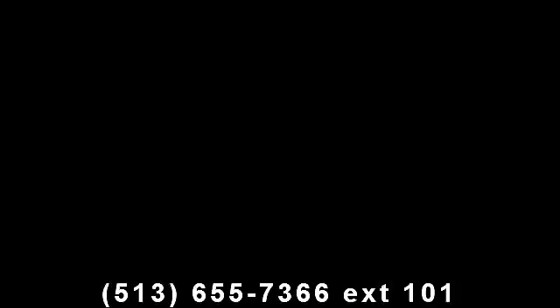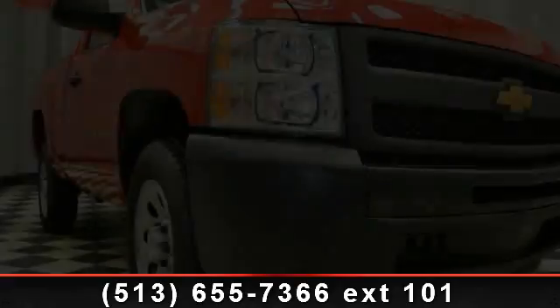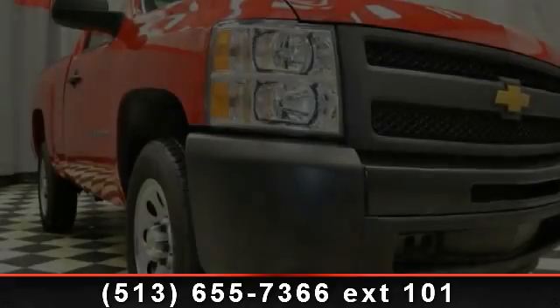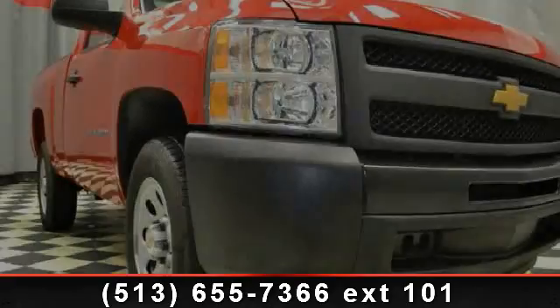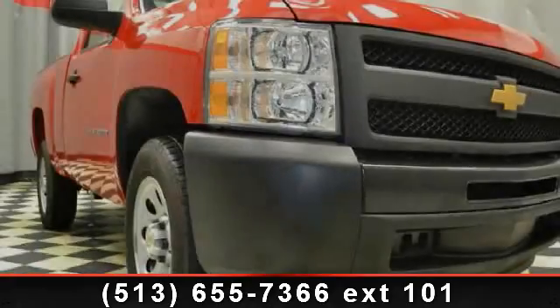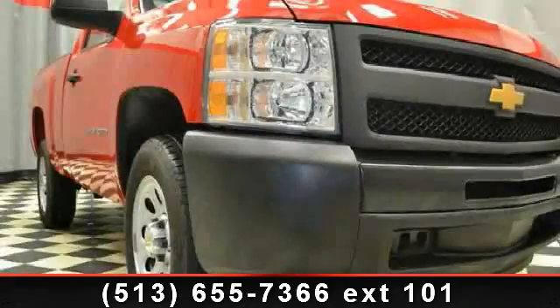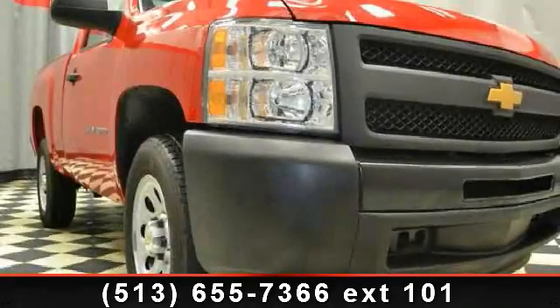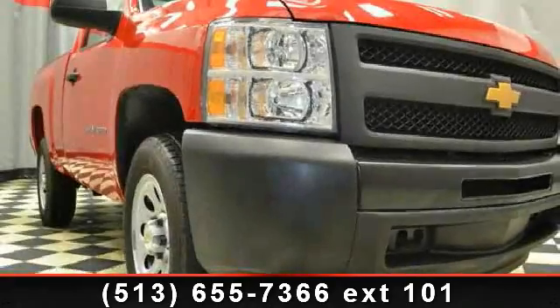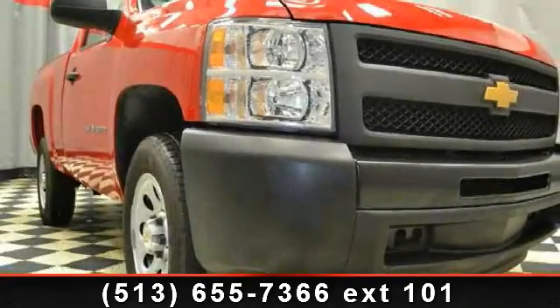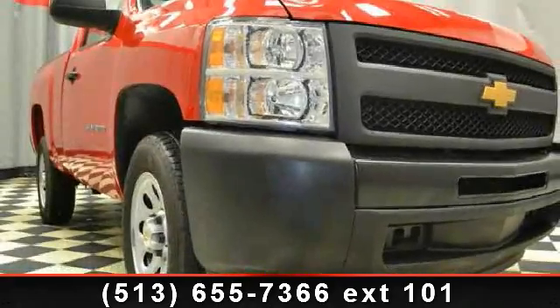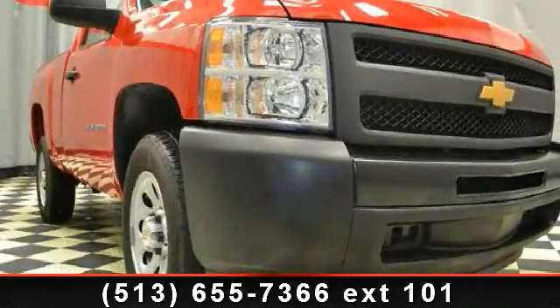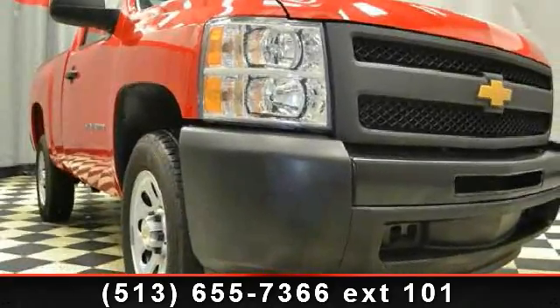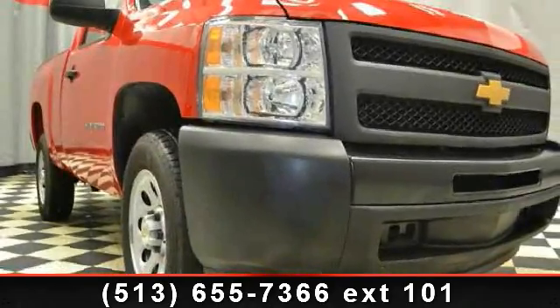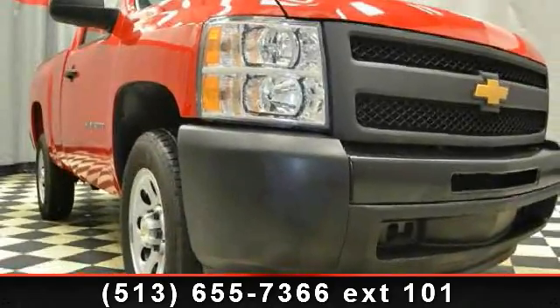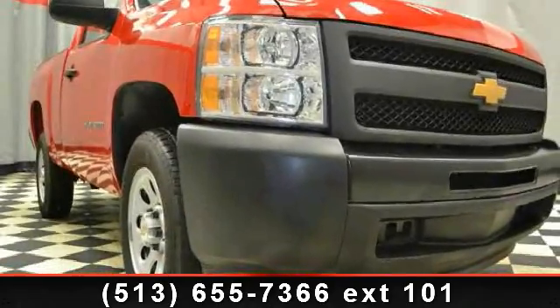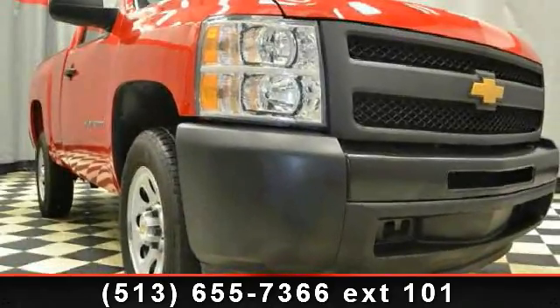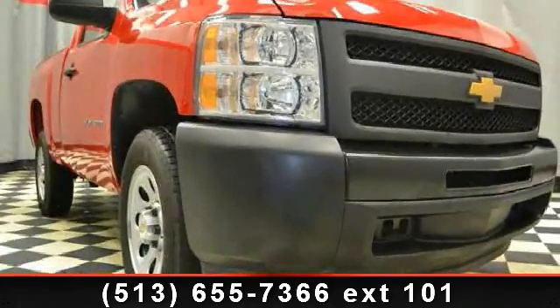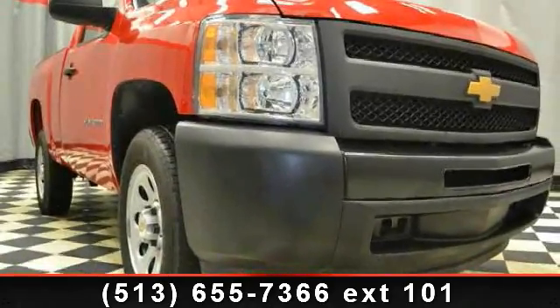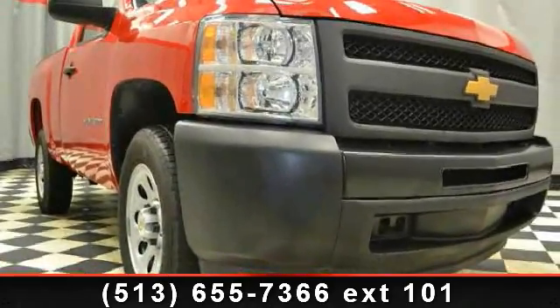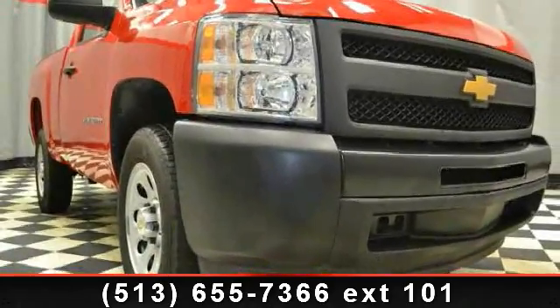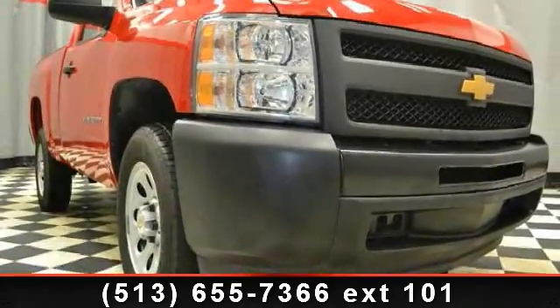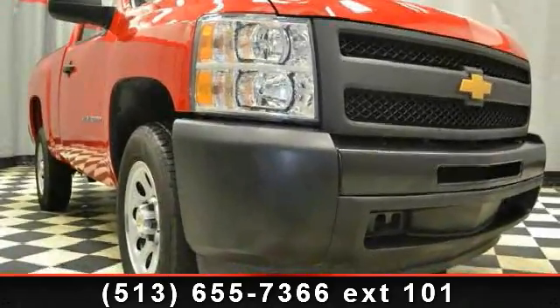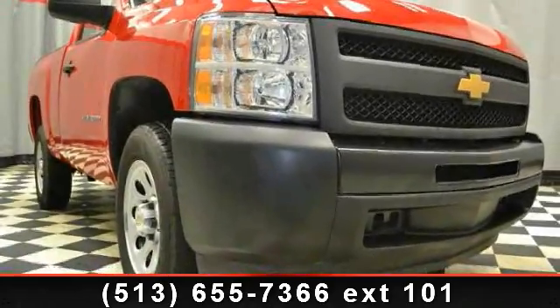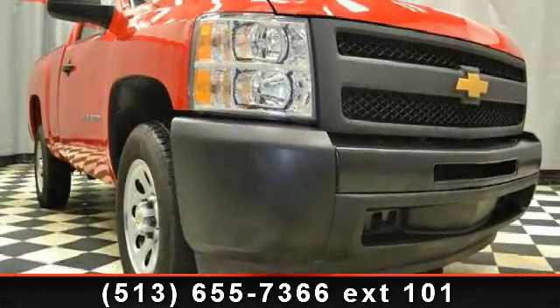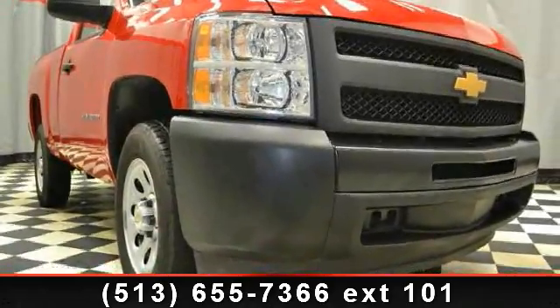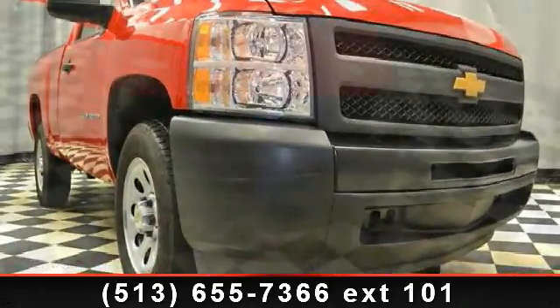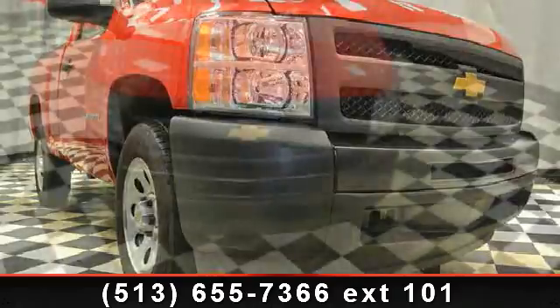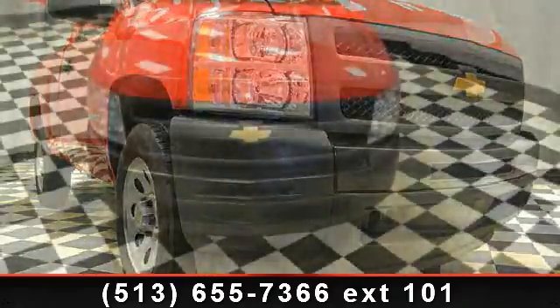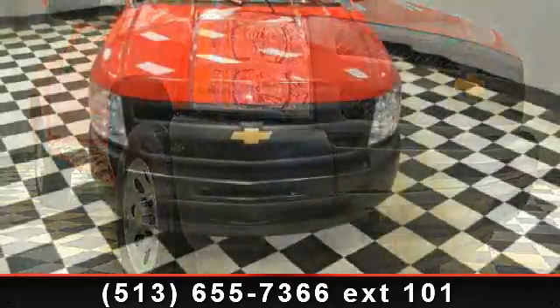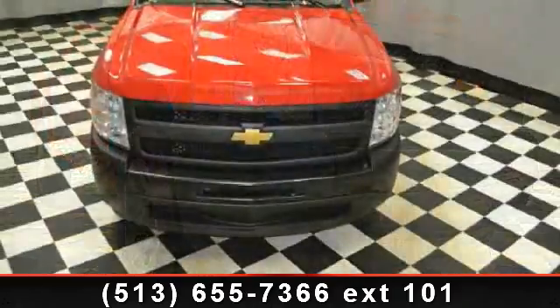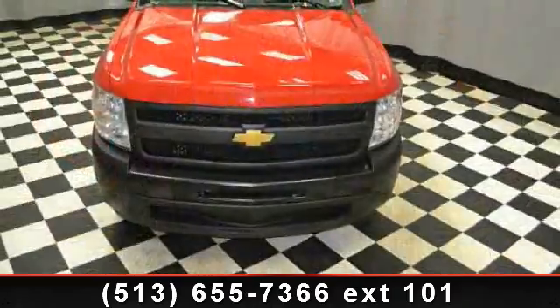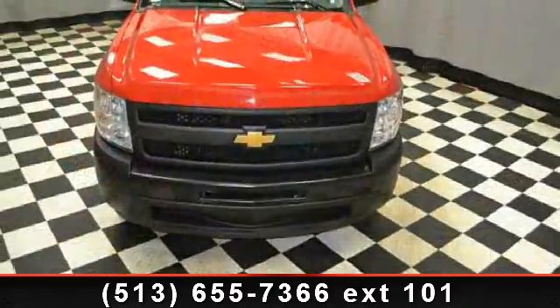Presenting the 2012 Chevrolet Silverado 1500. This may be the set of wheels you've been looking for.